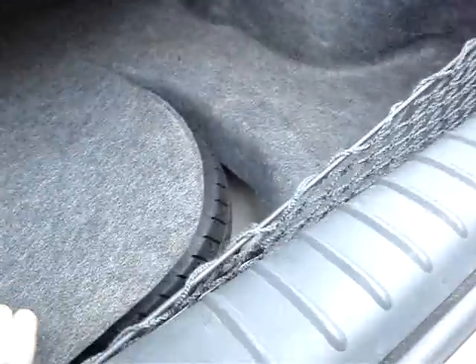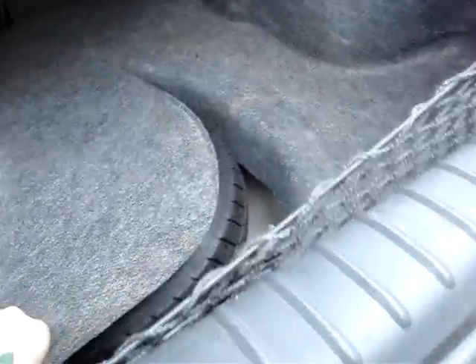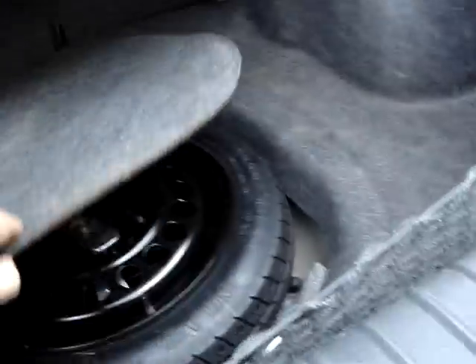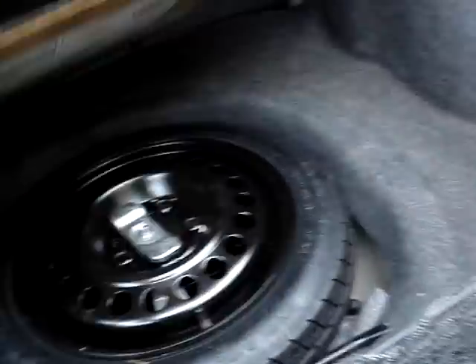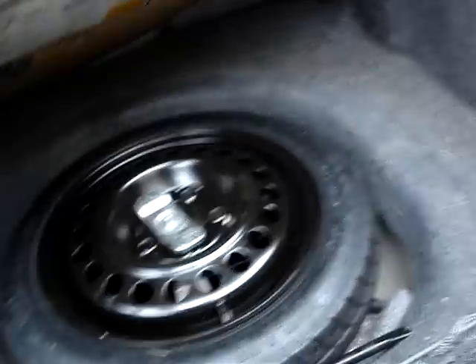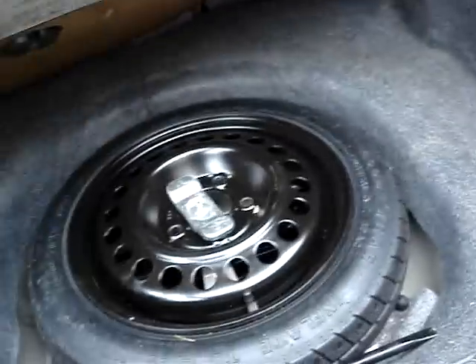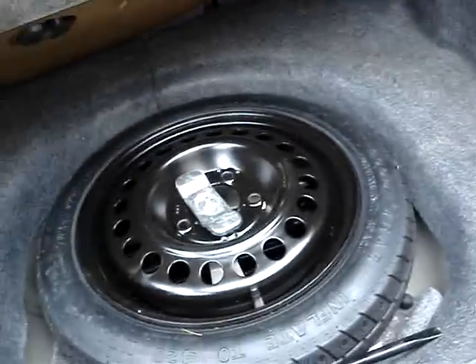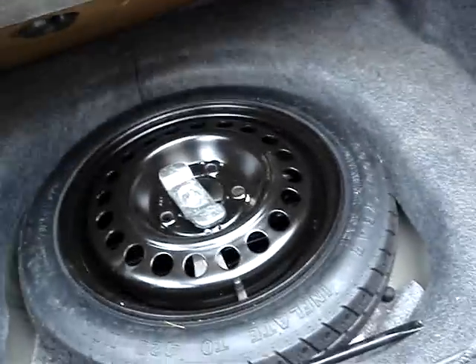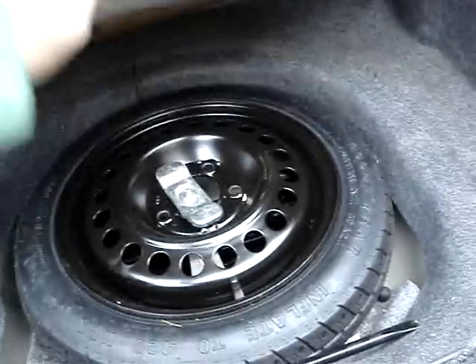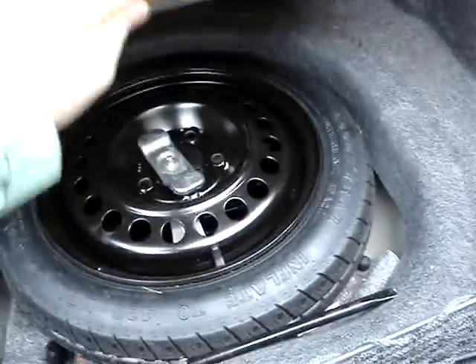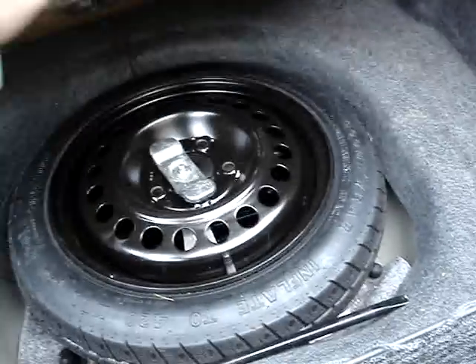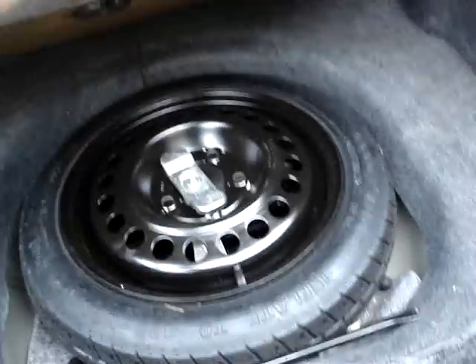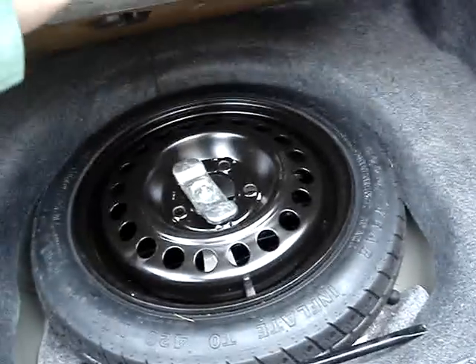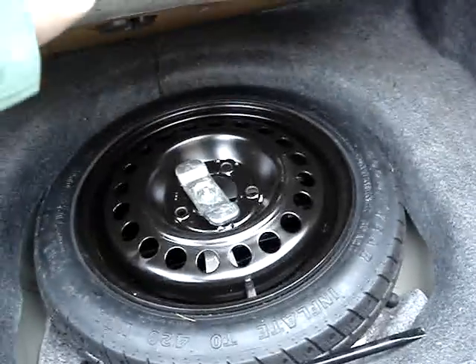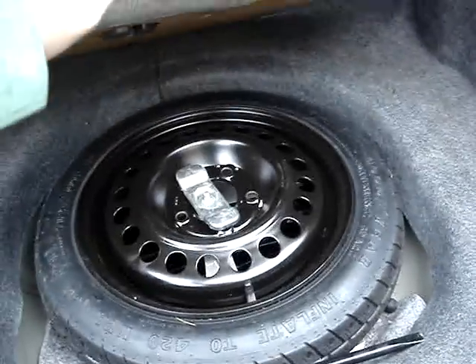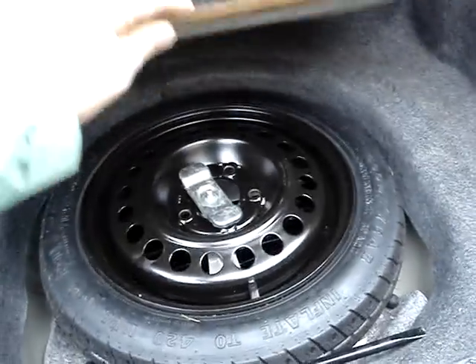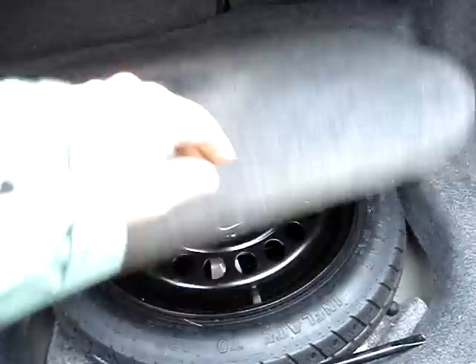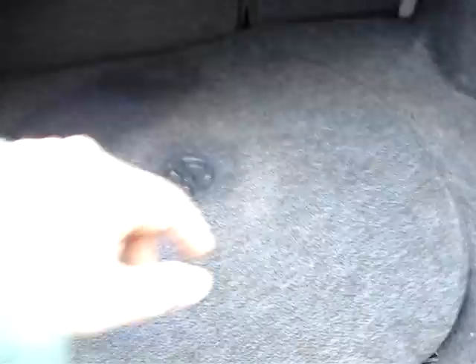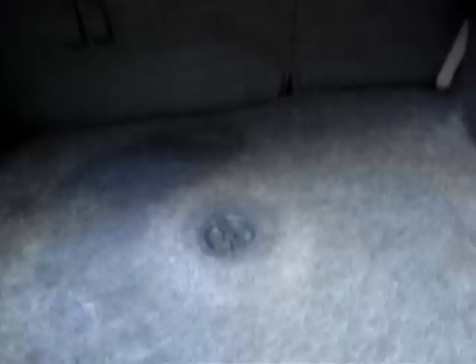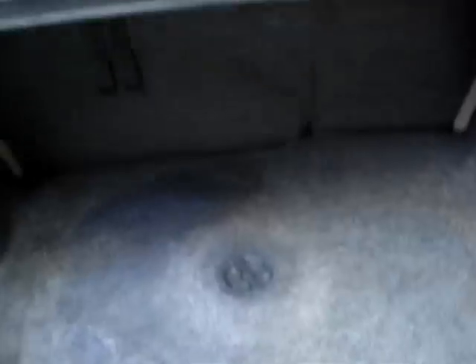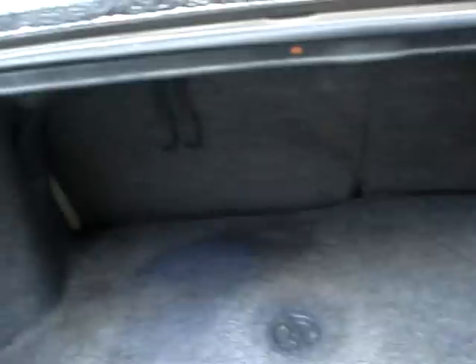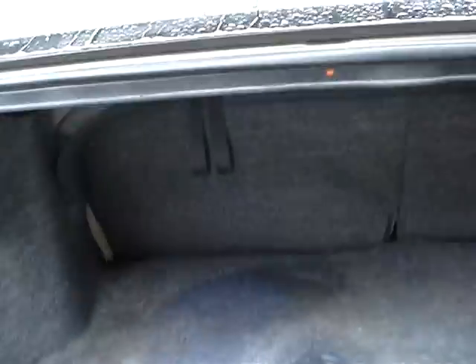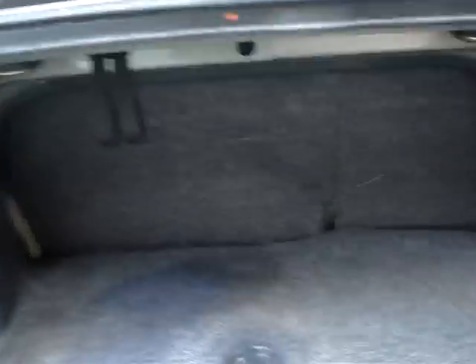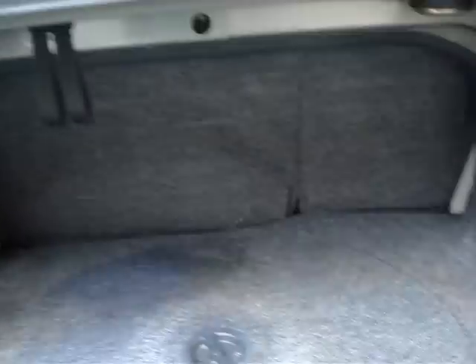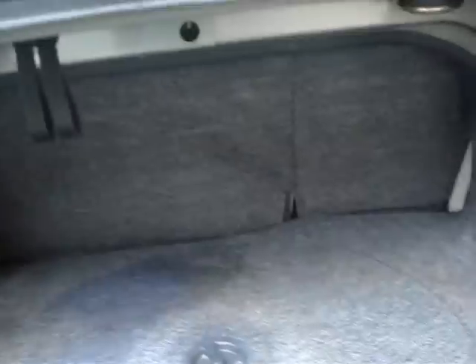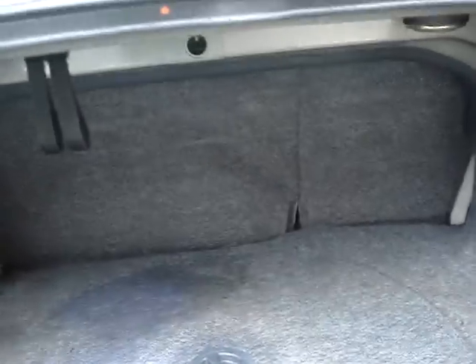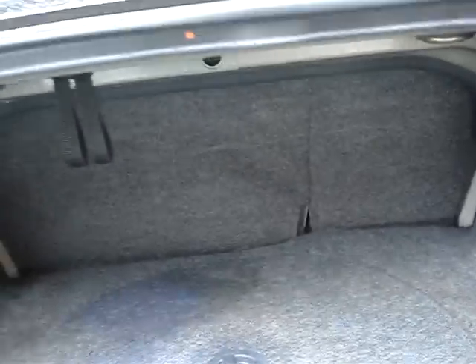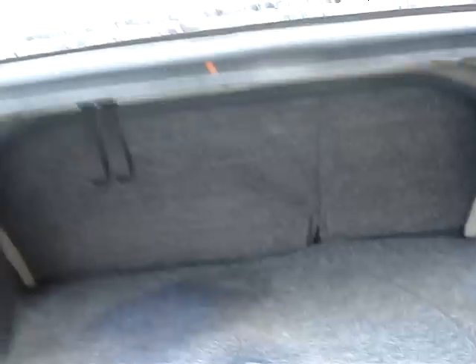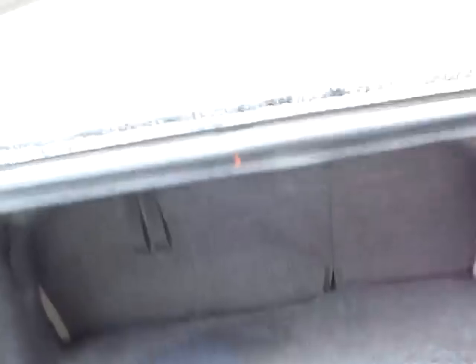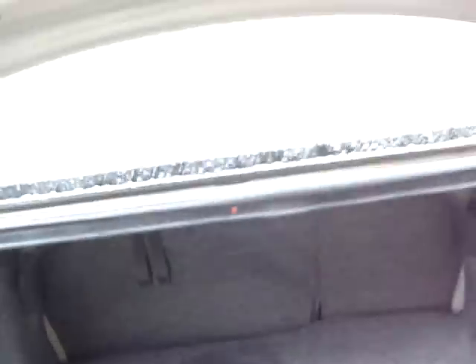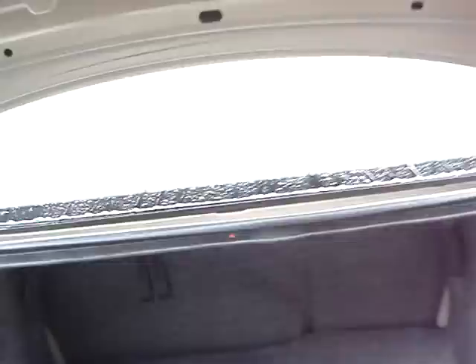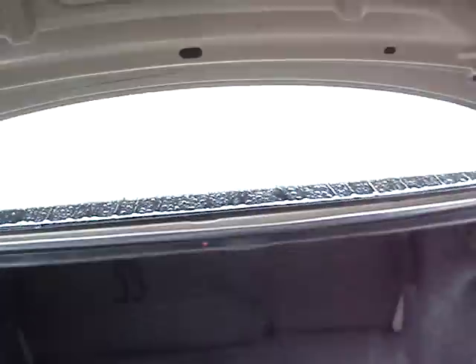We've got the spare — looks like it's never been used. 60-40 split in the rear.